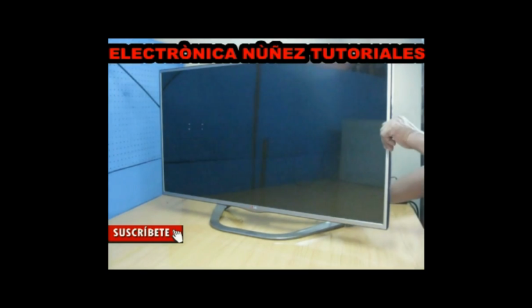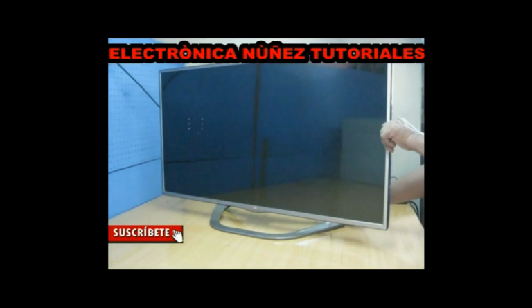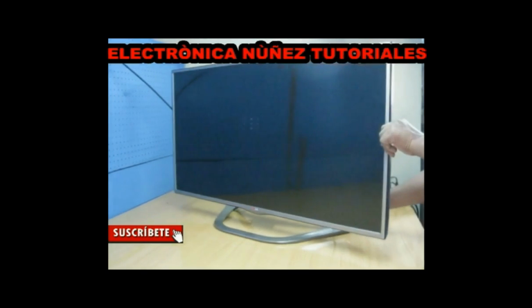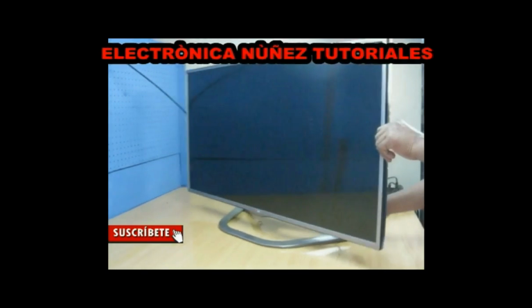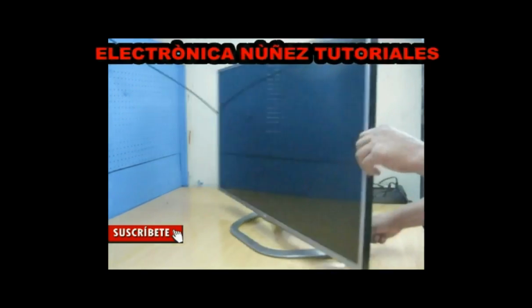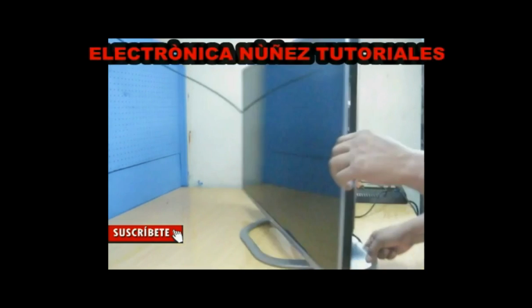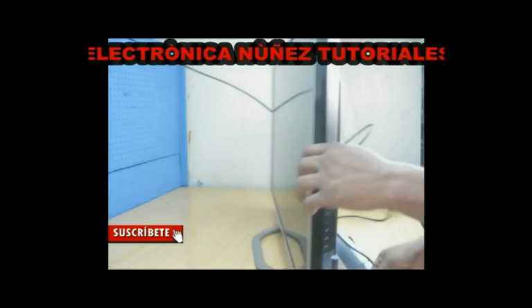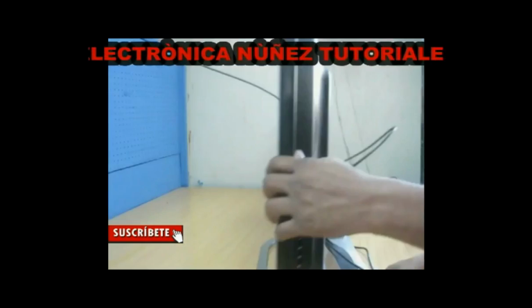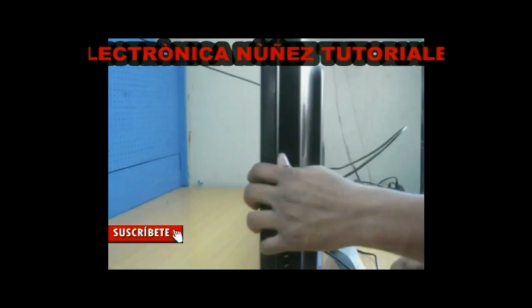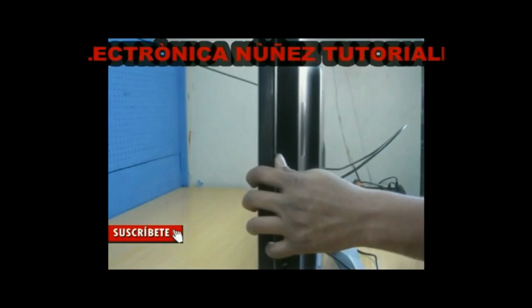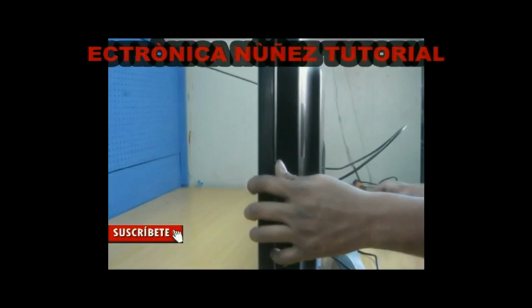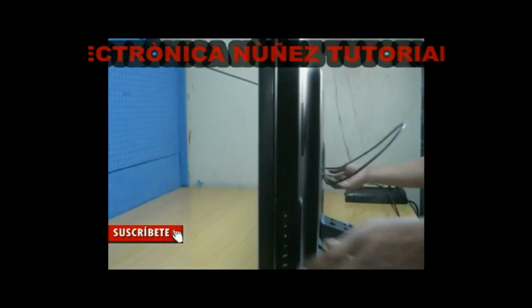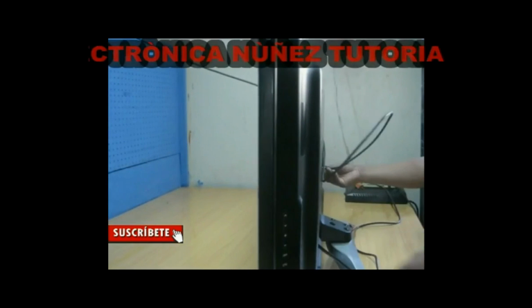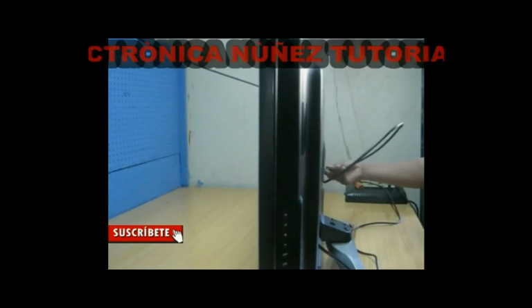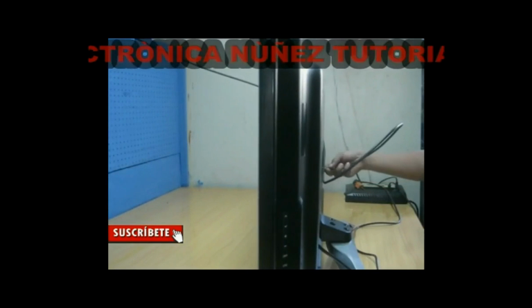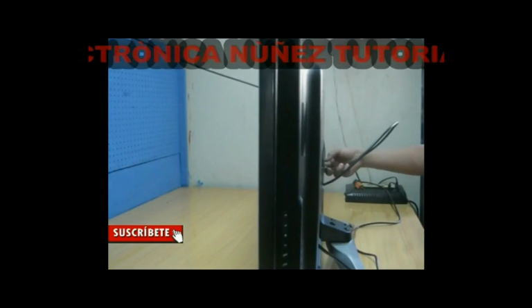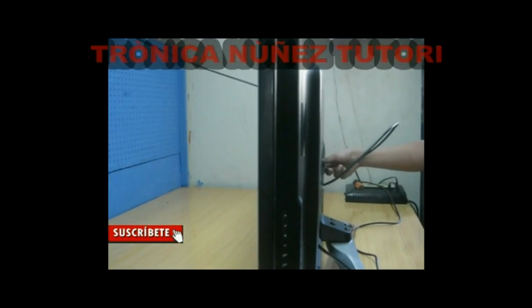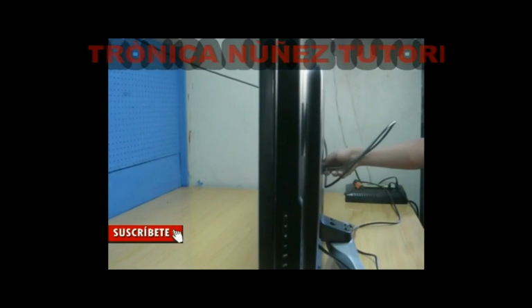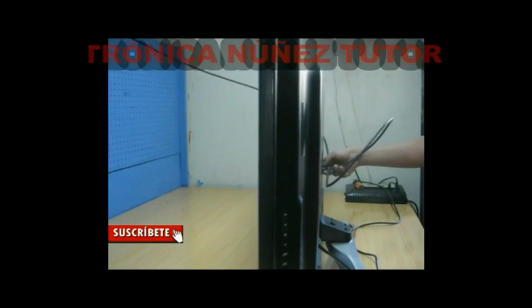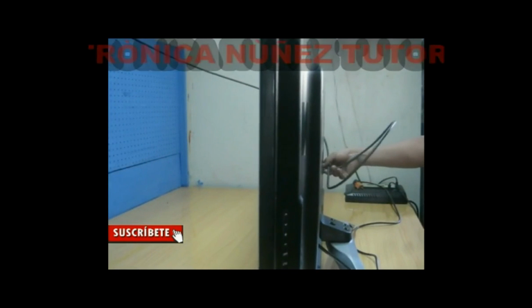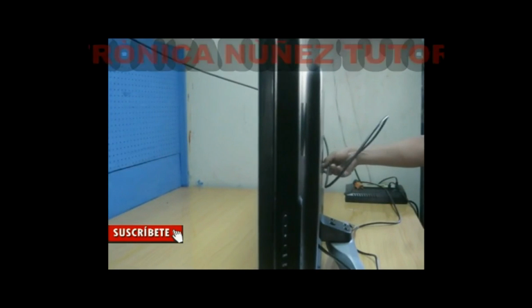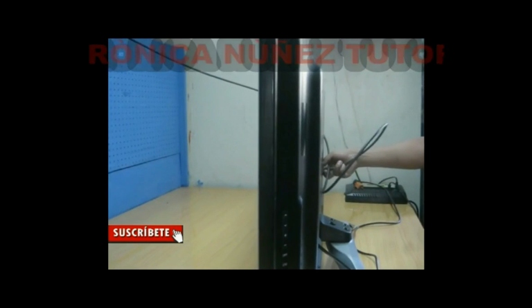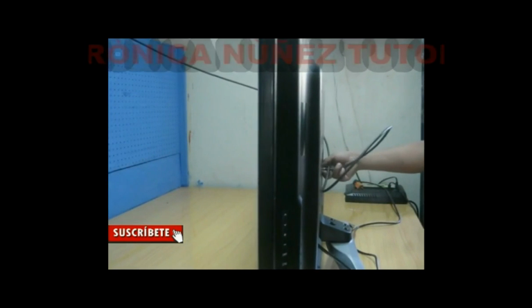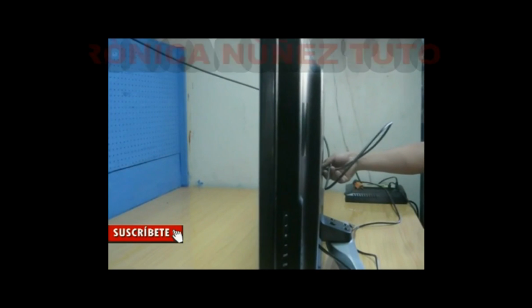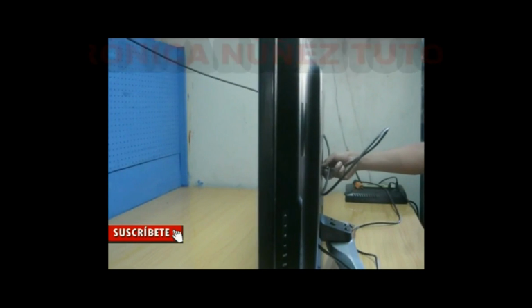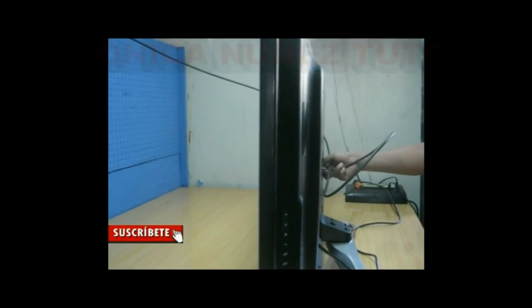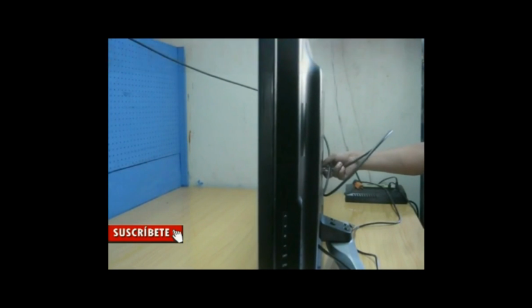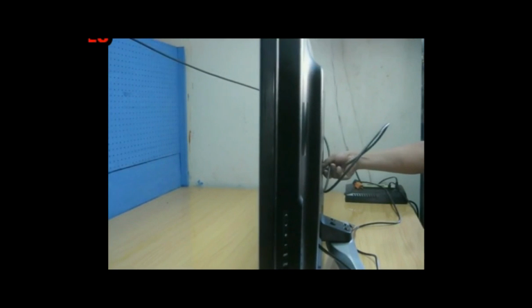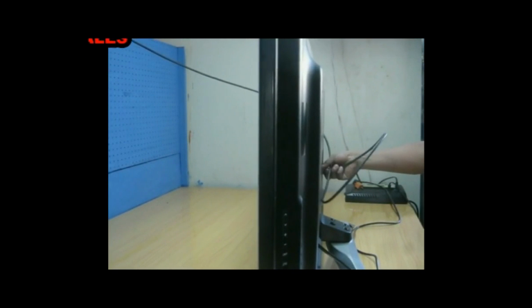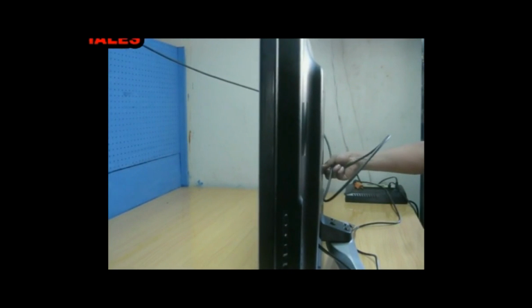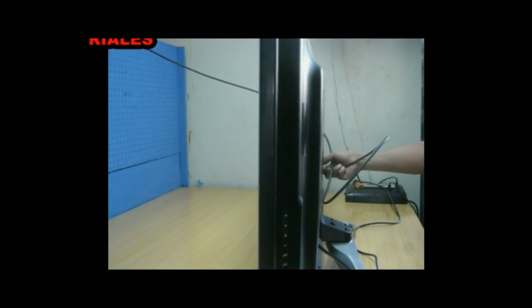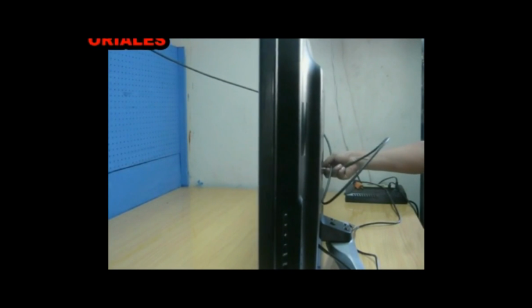Ok, let's disarm it to observe what is causing the breakdown.